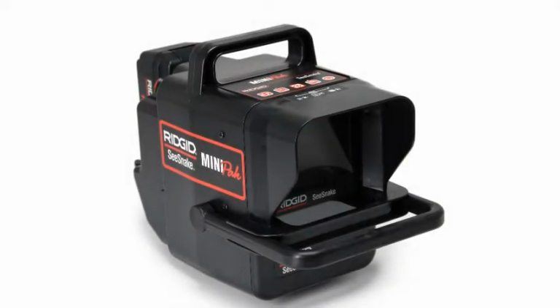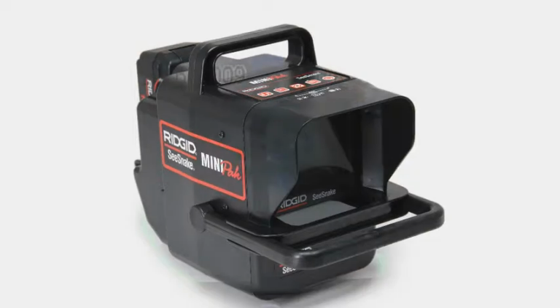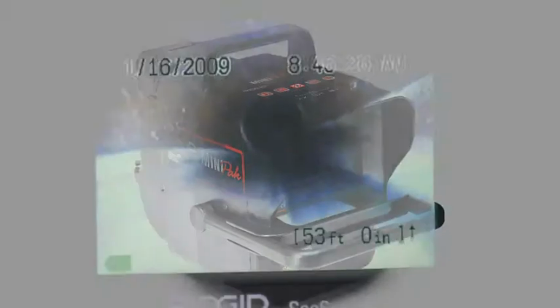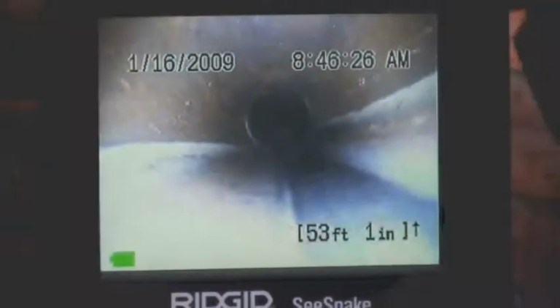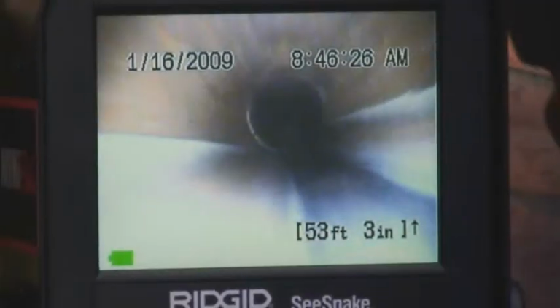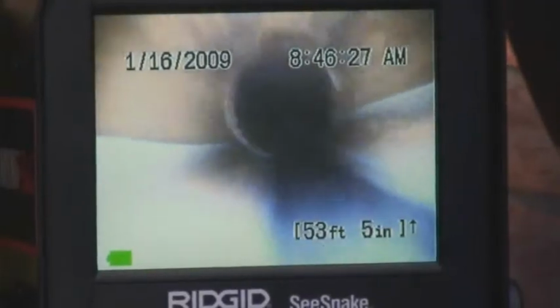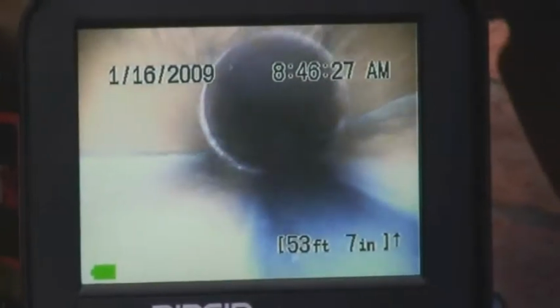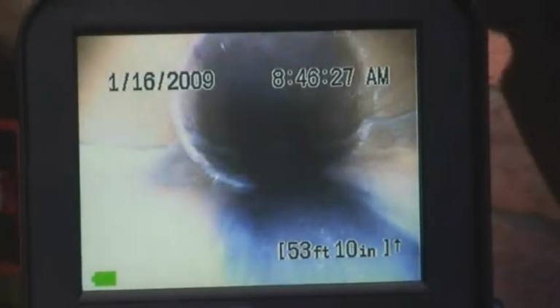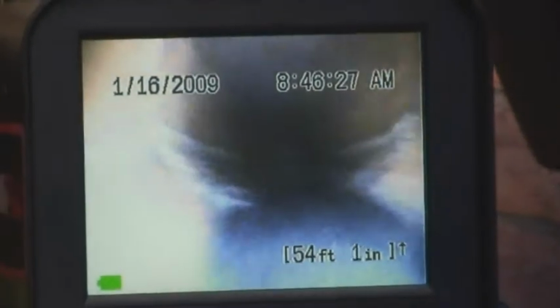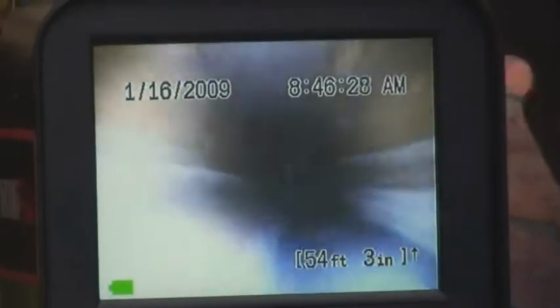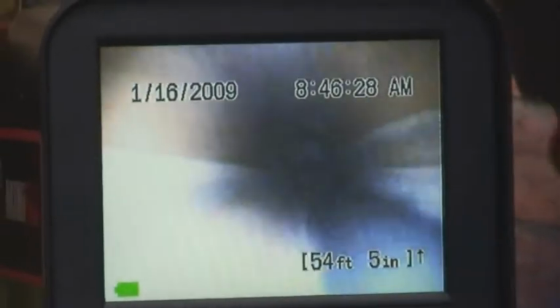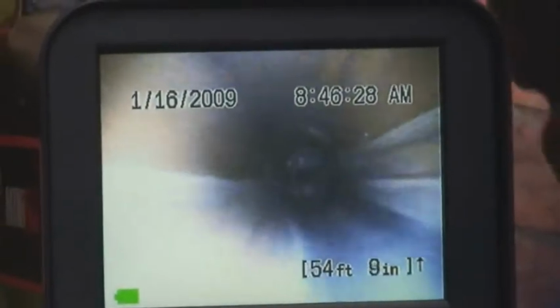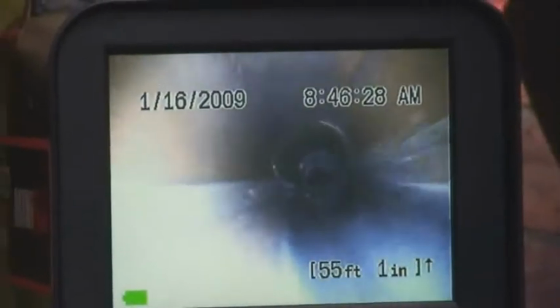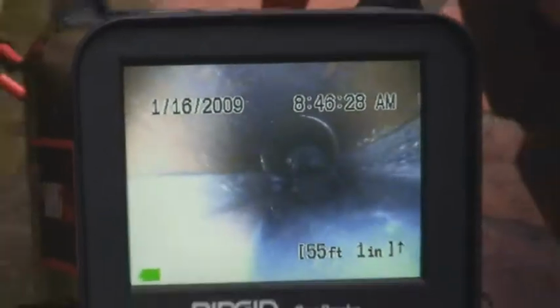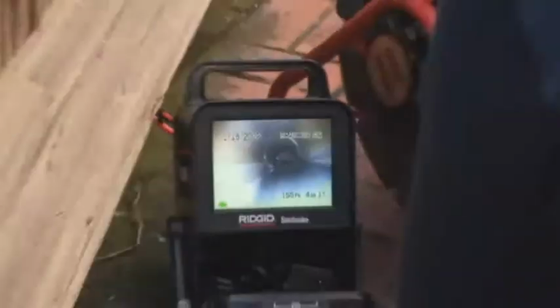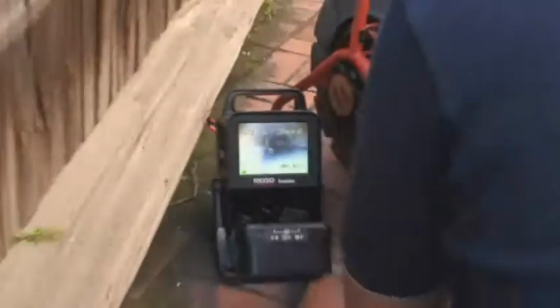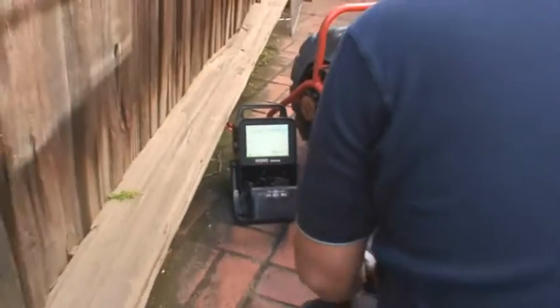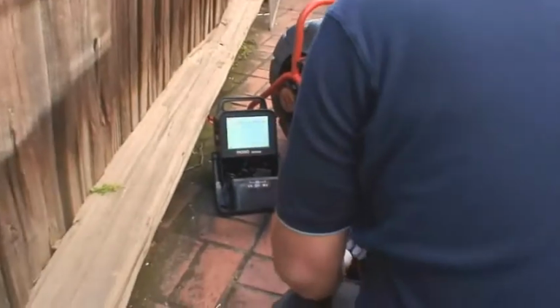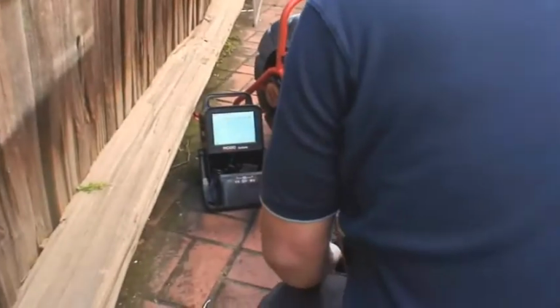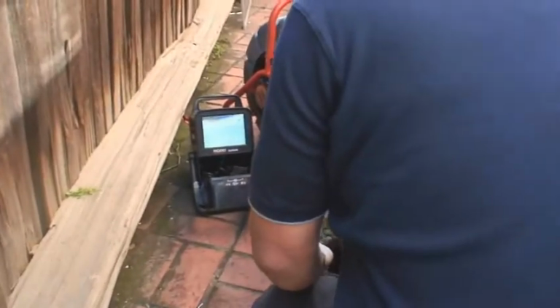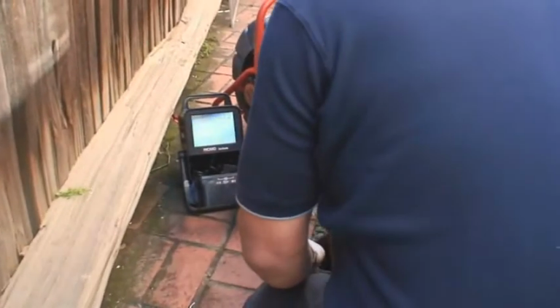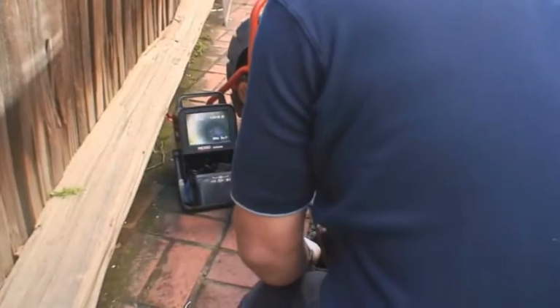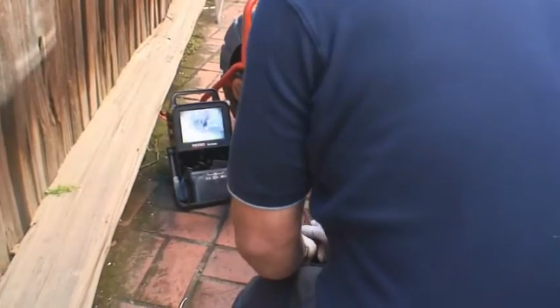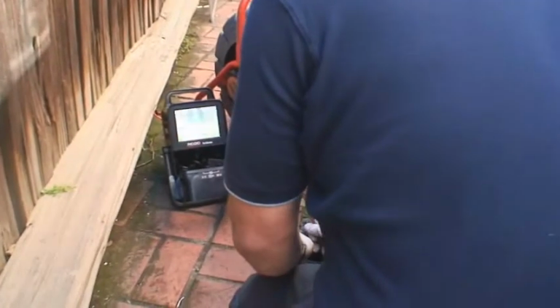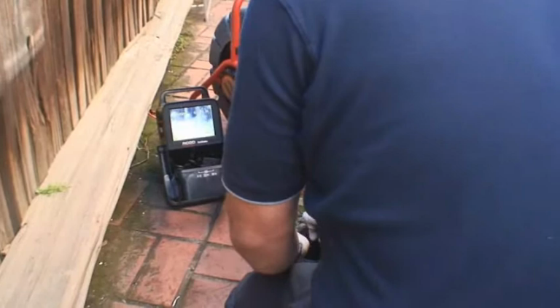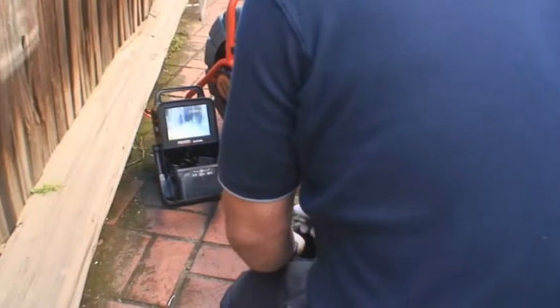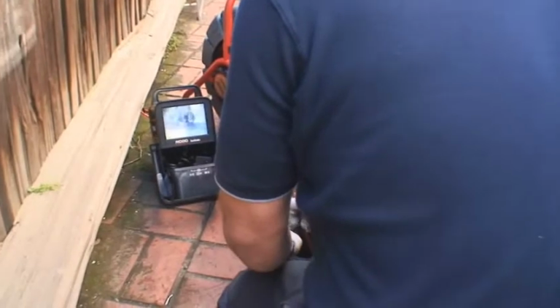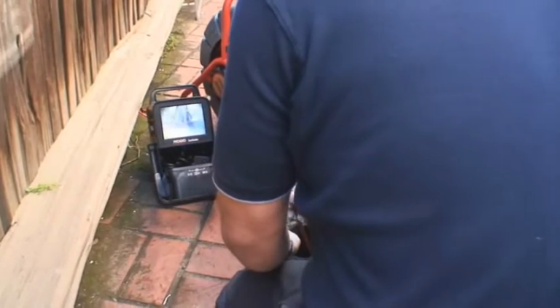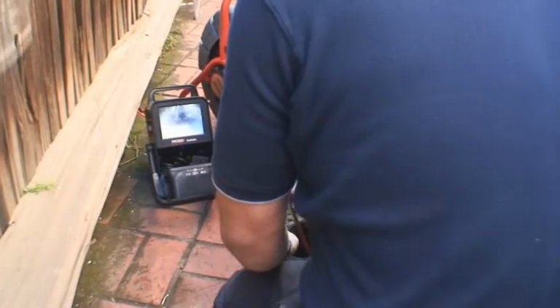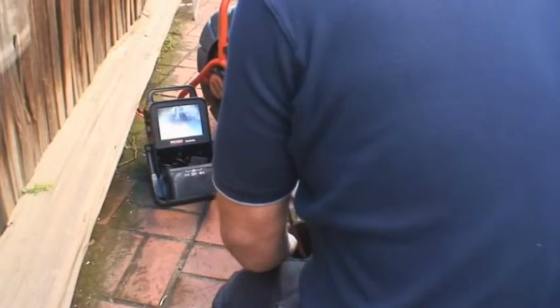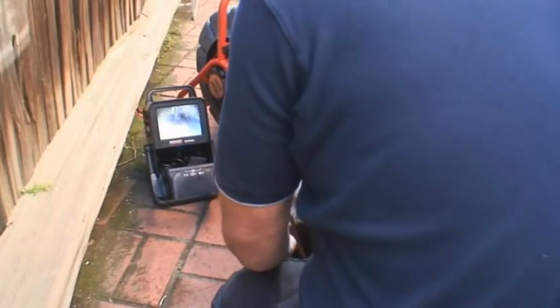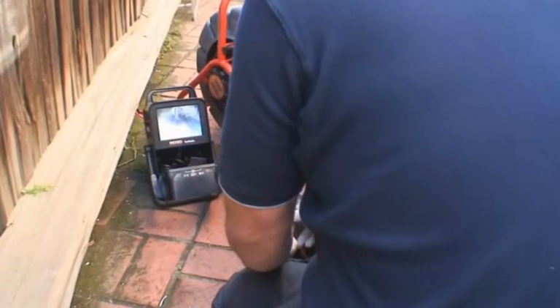The SeaSnake Mini-Pak is a camera control unit that provides video monitoring and camera control capabilities for all SeaSnake camera systems.